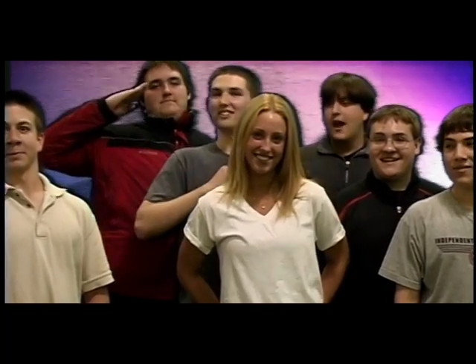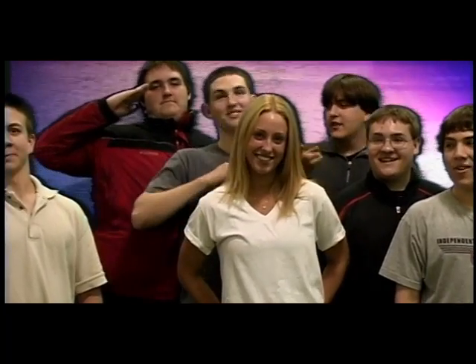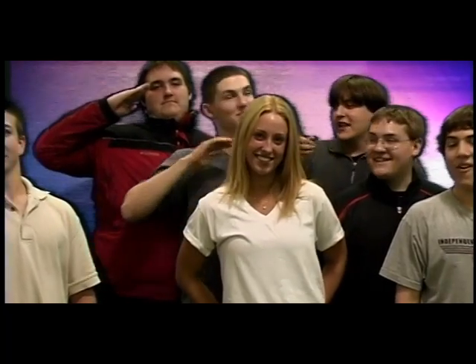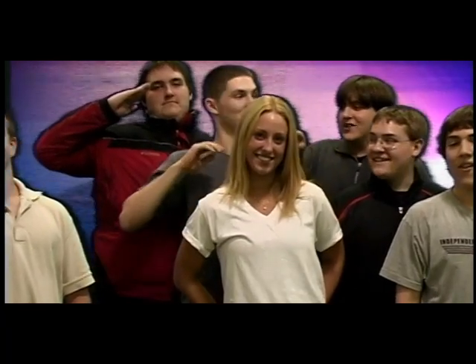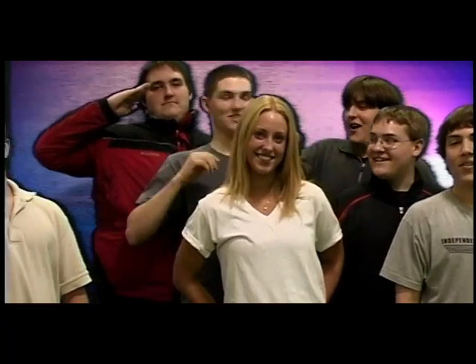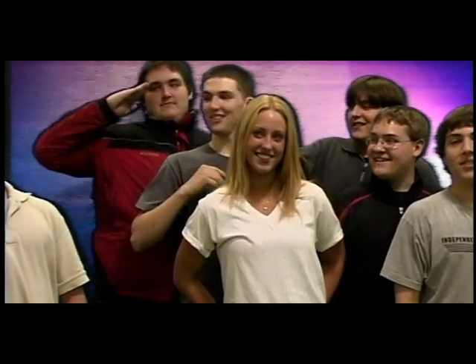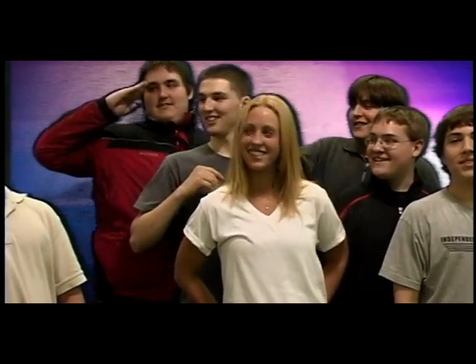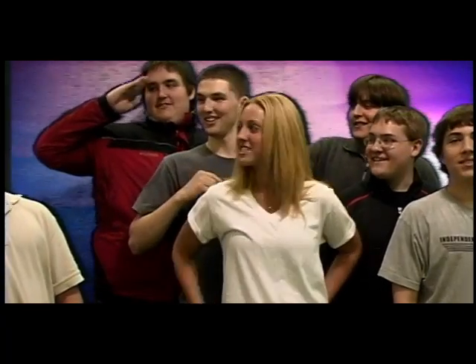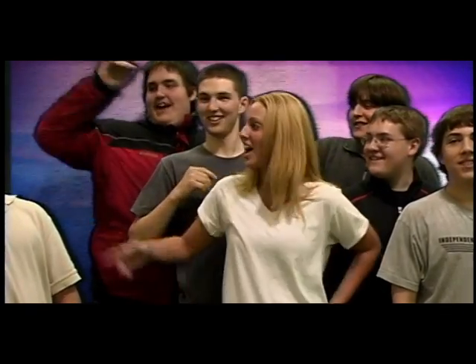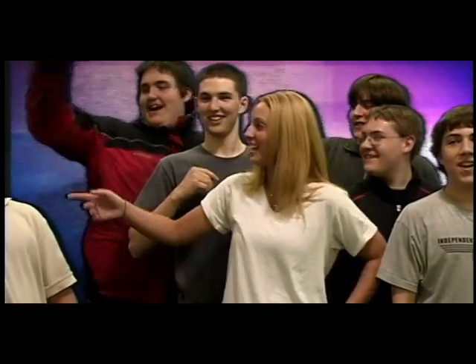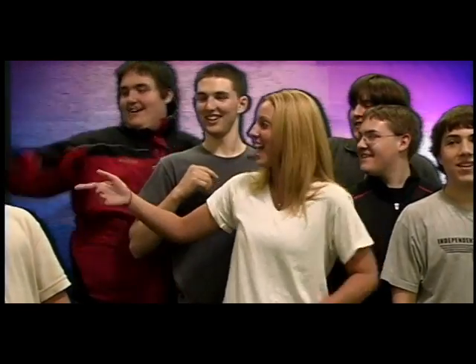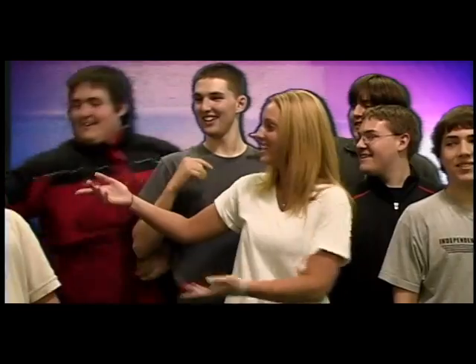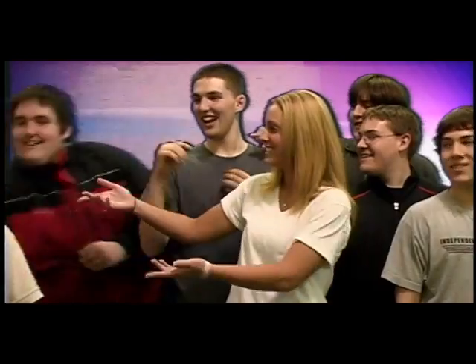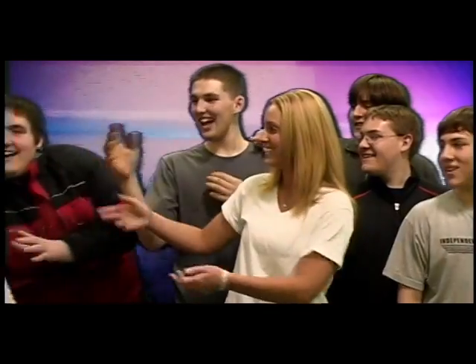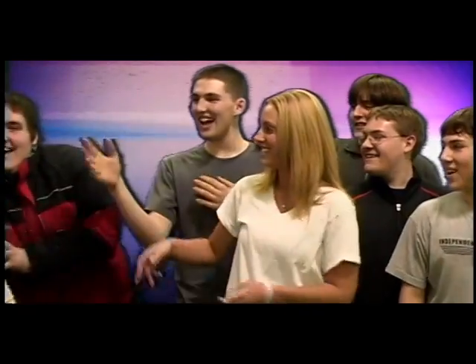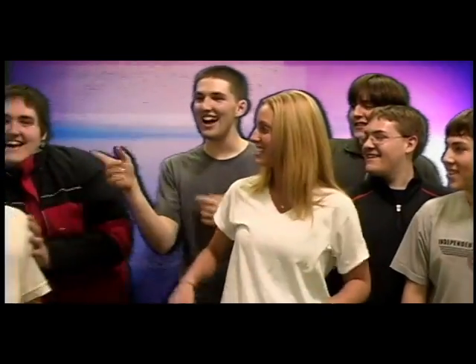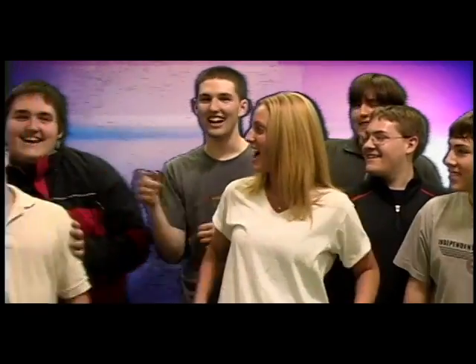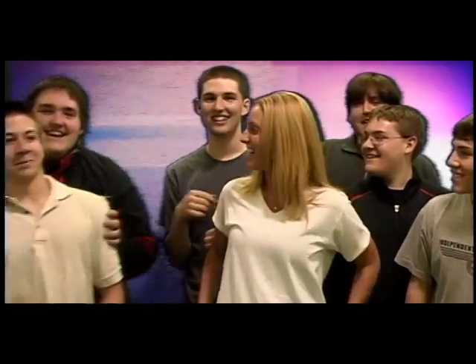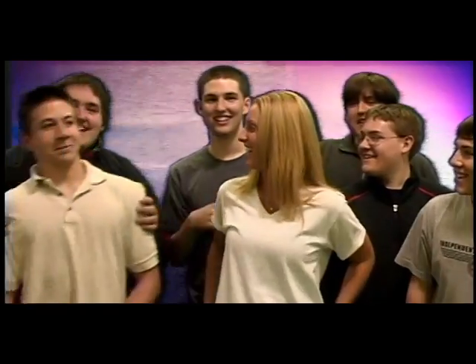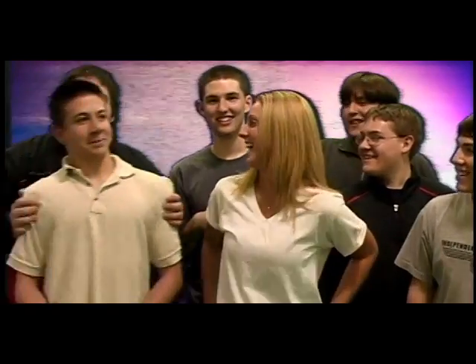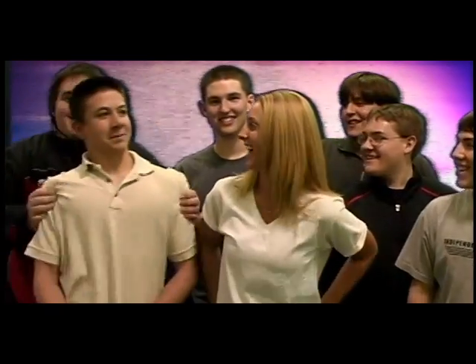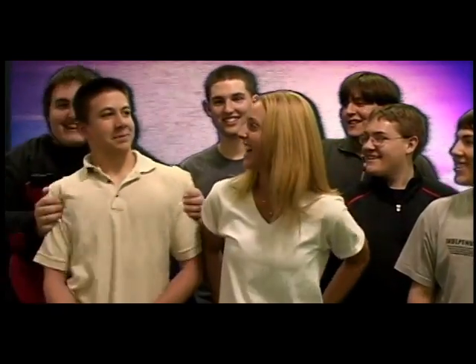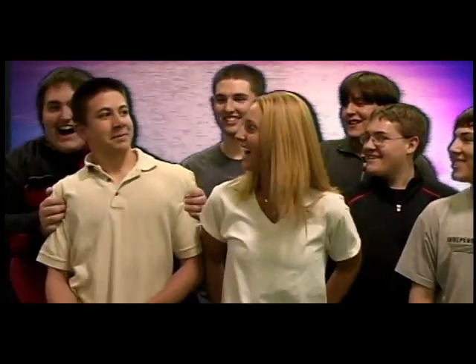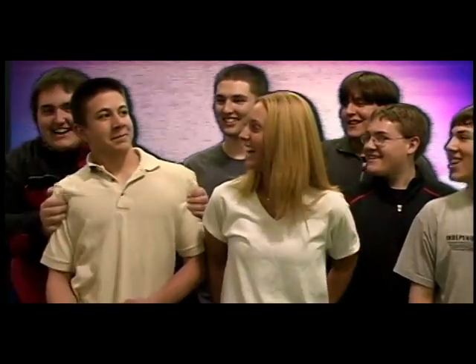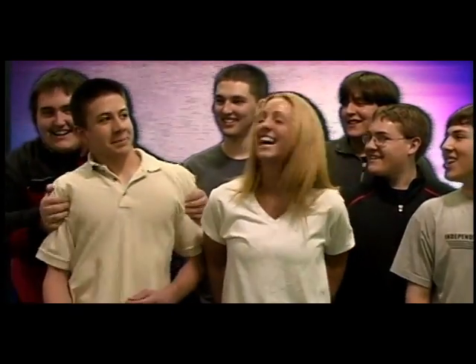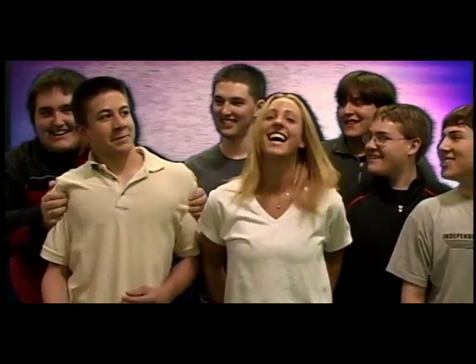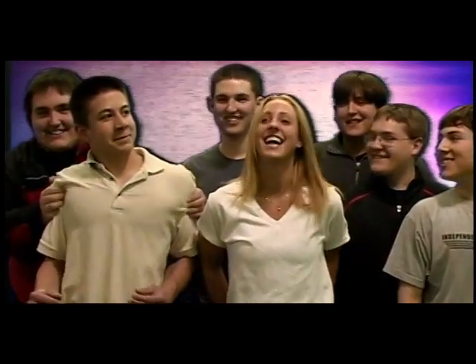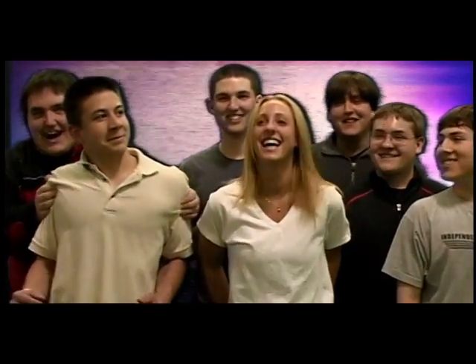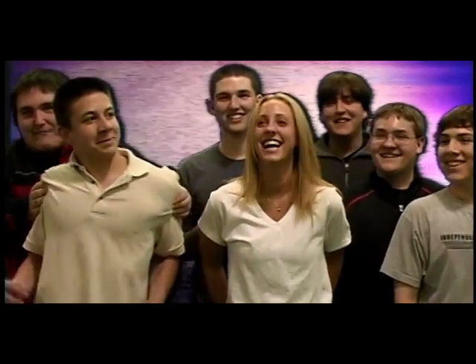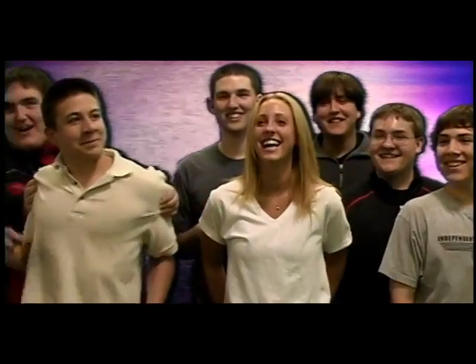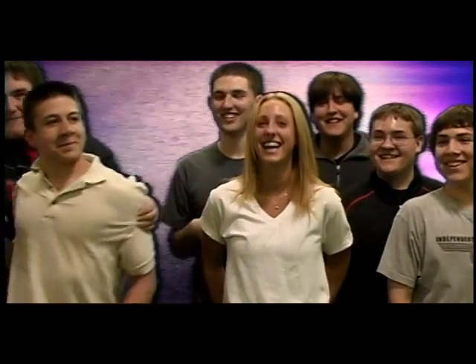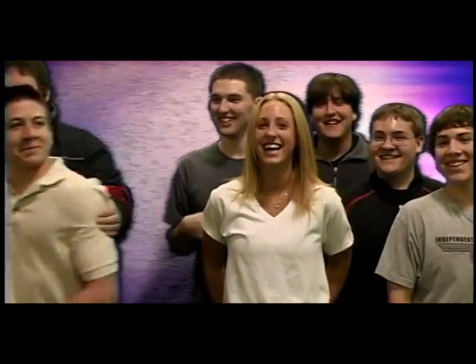Hey, look, is that Scott? Scott! Hey! Scott for ya, baby!